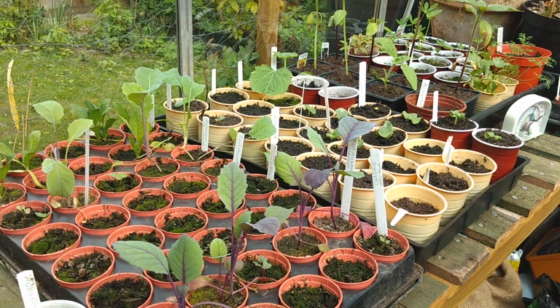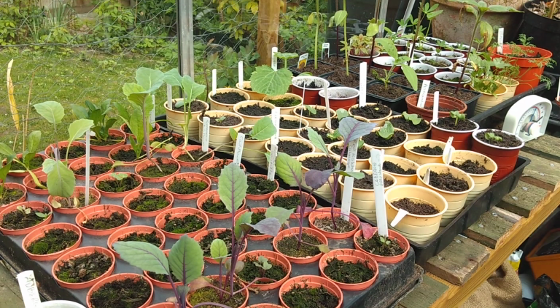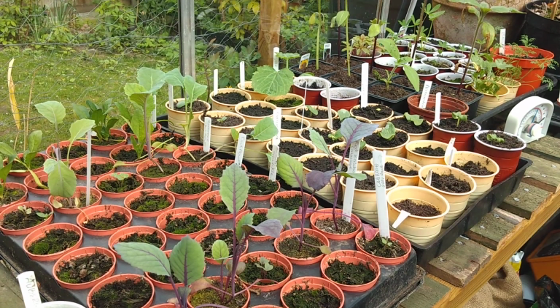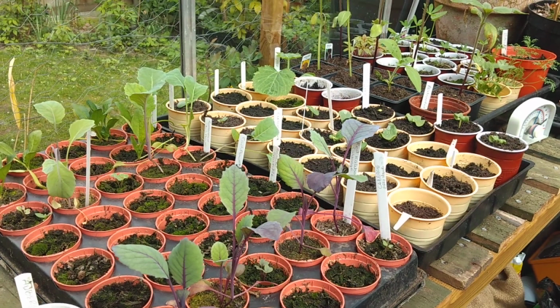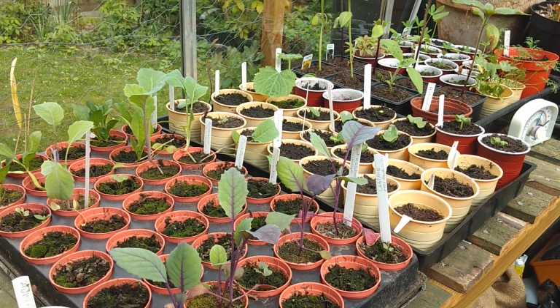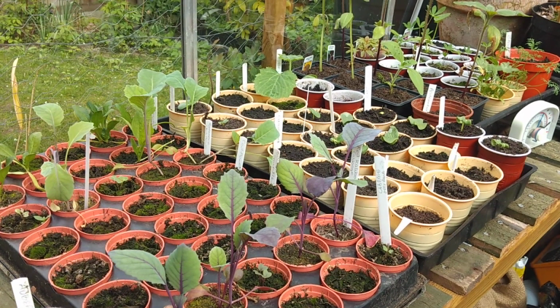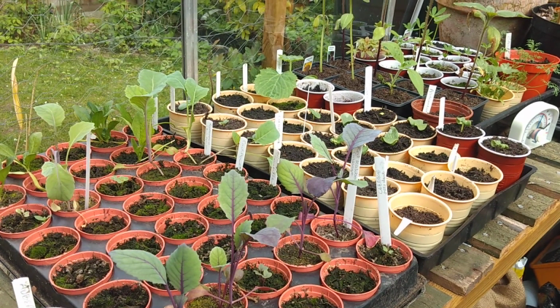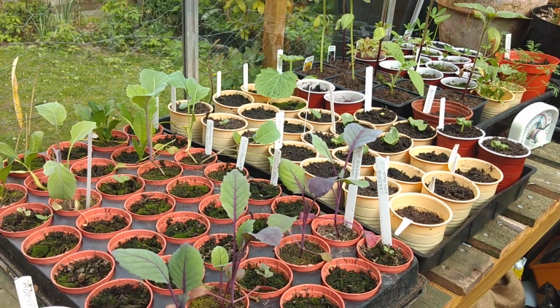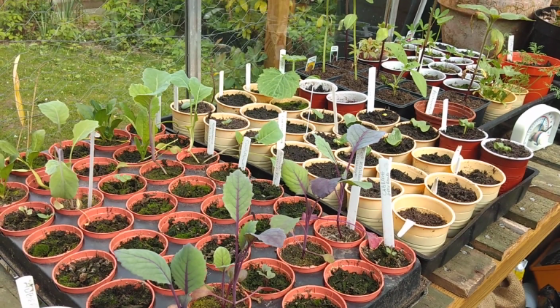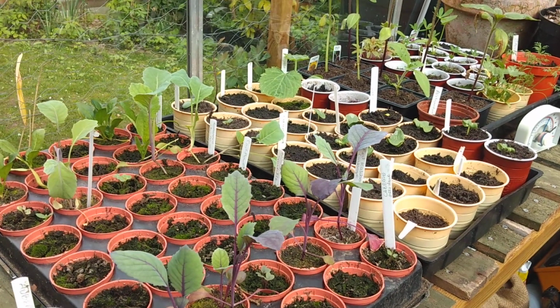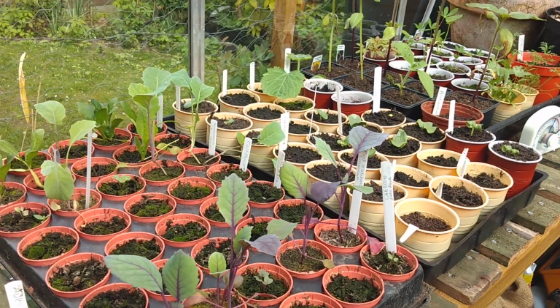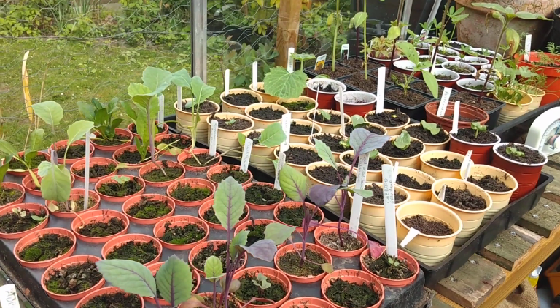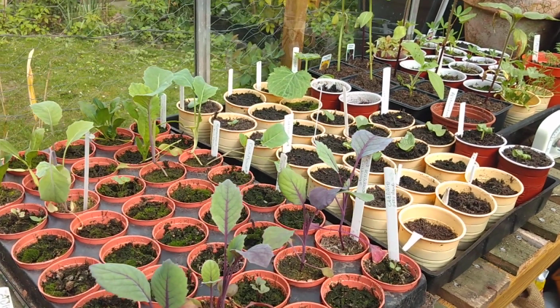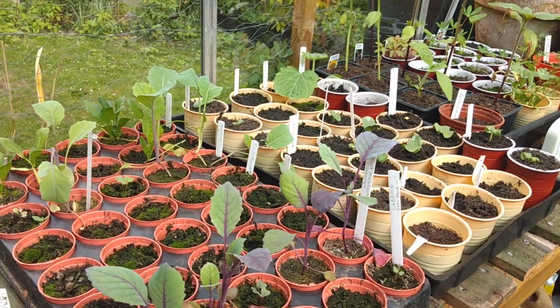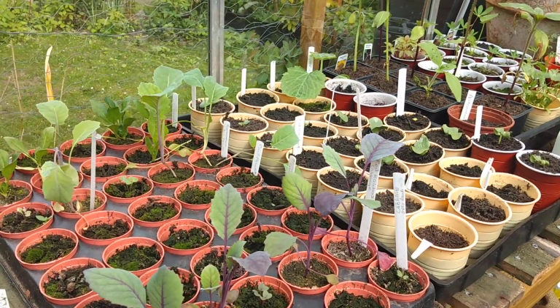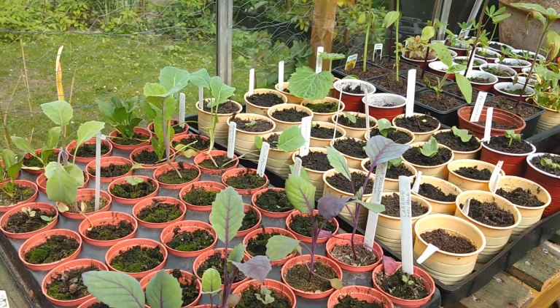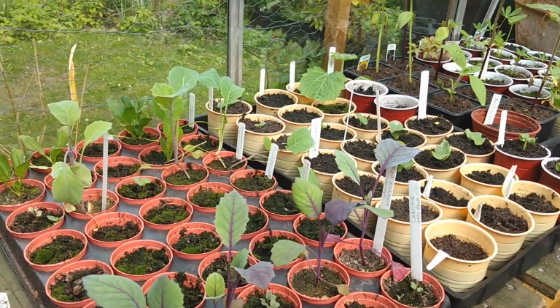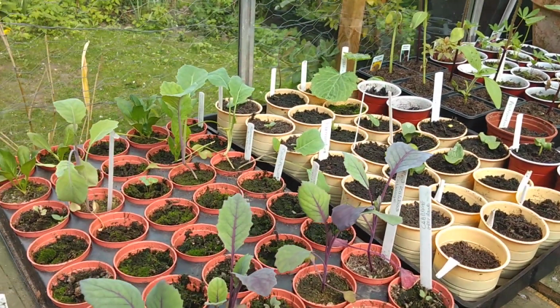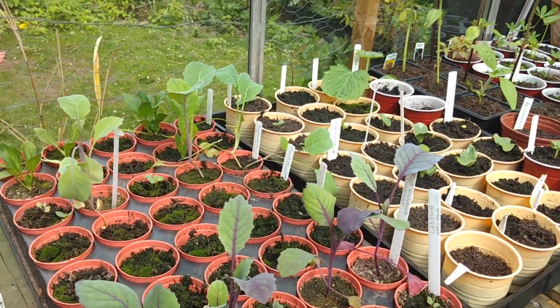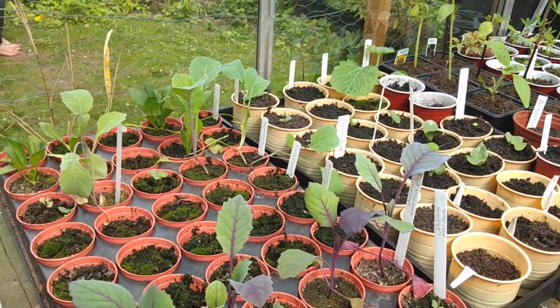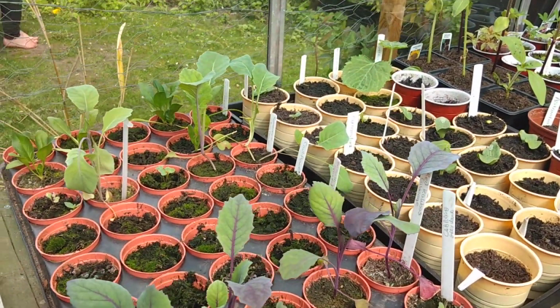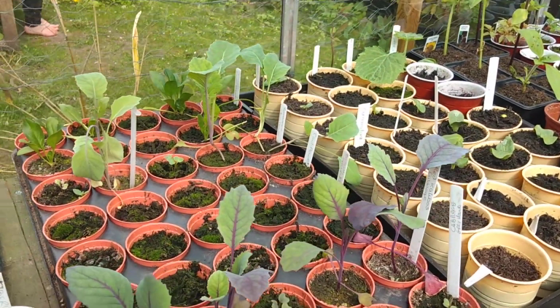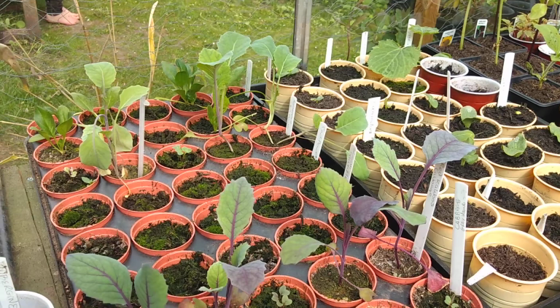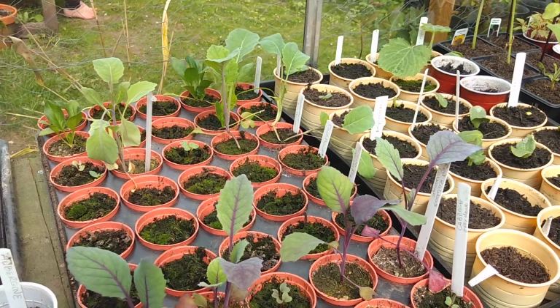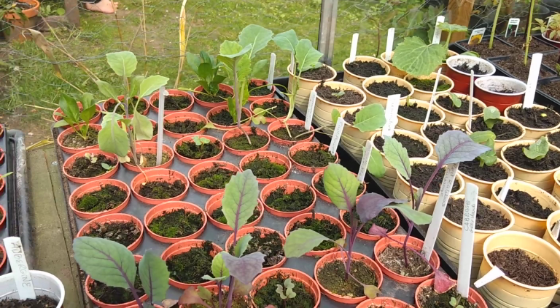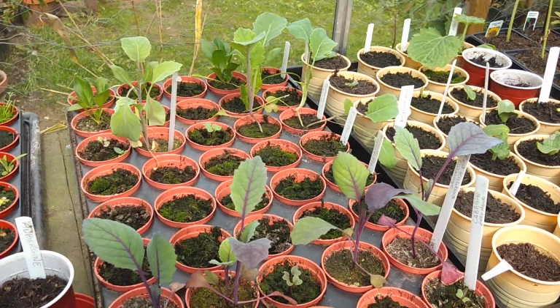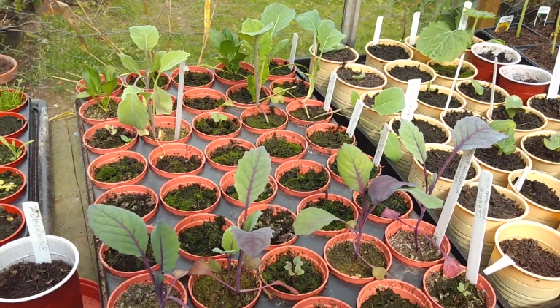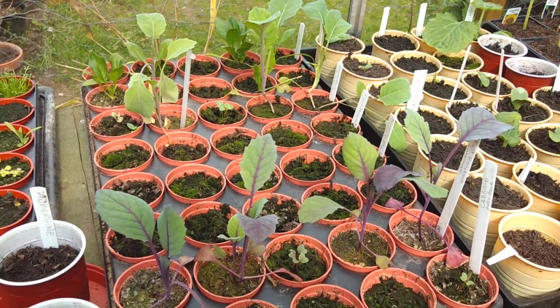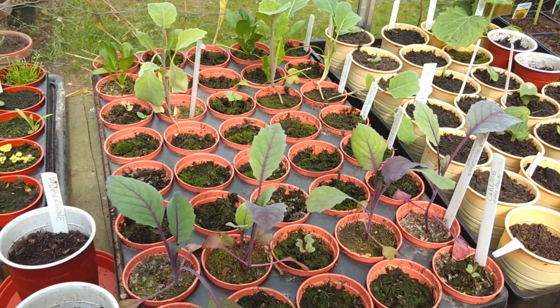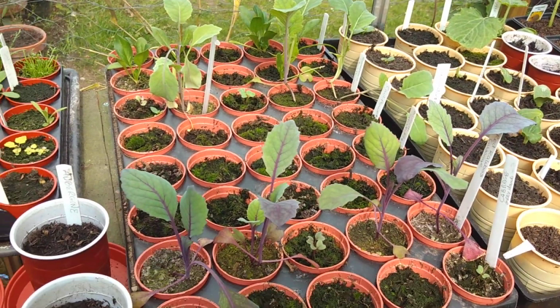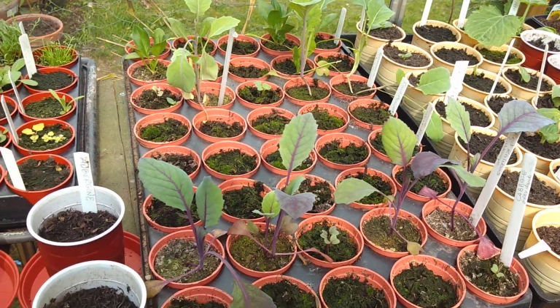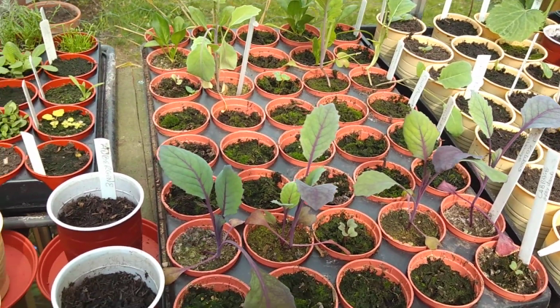Good morning. I'm going to give you a quick tour of the greenhouse this morning to show you all the seedlings which have started to grow.